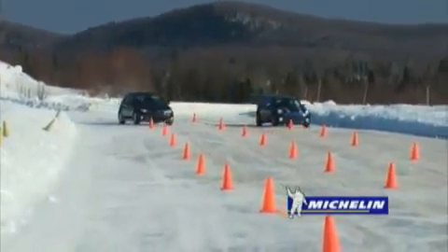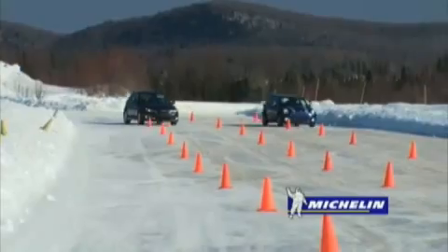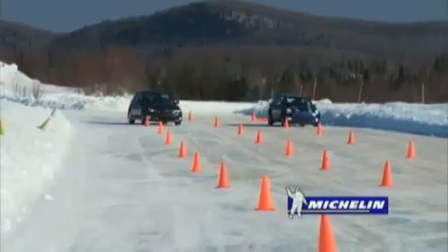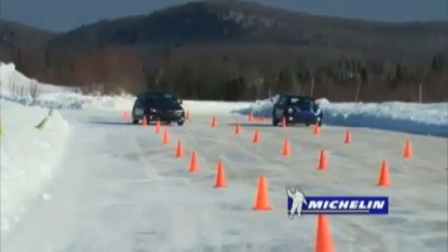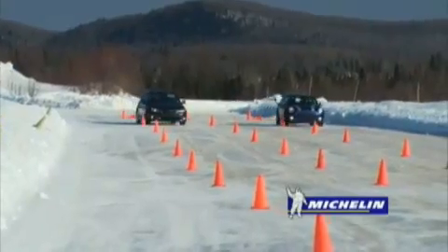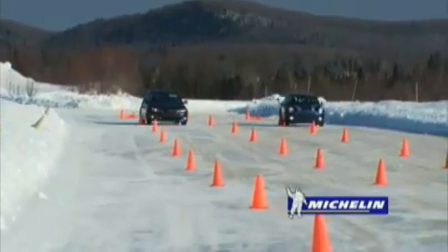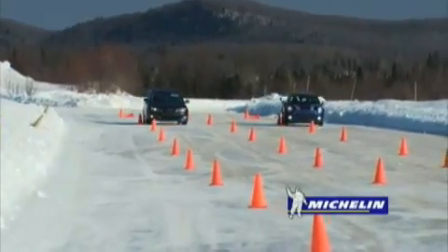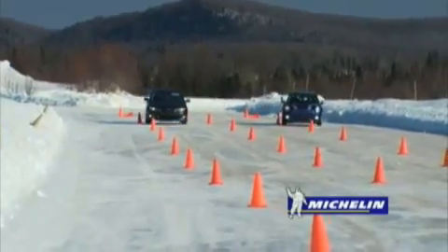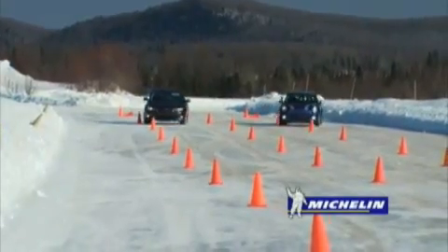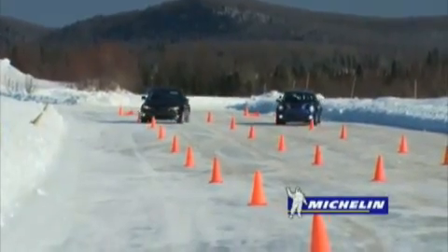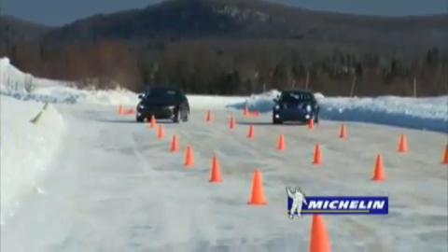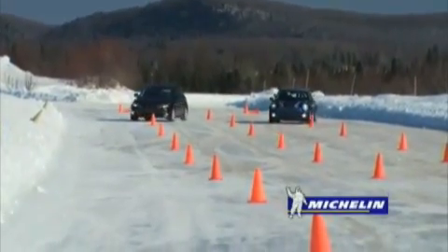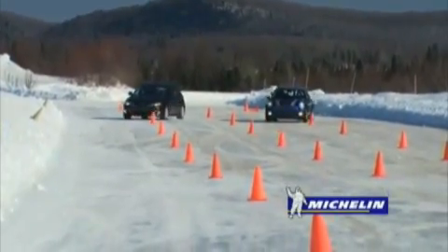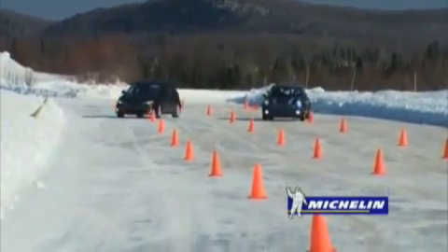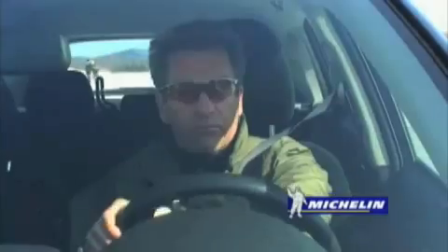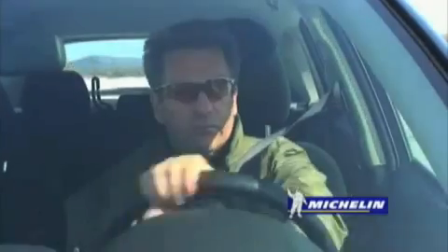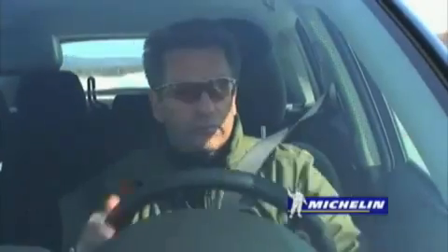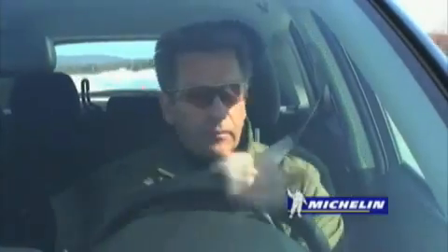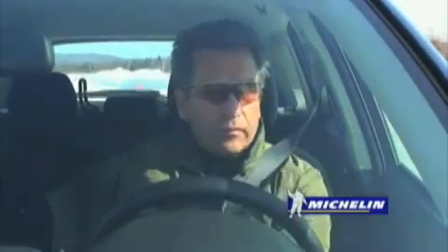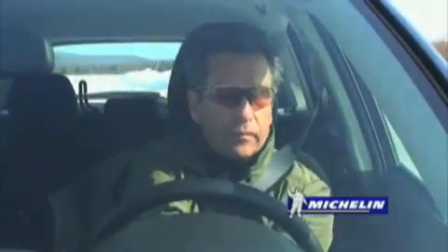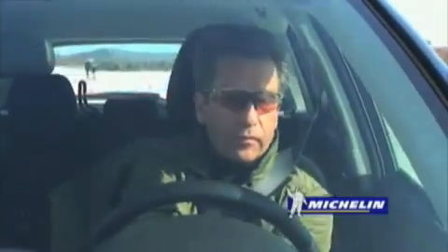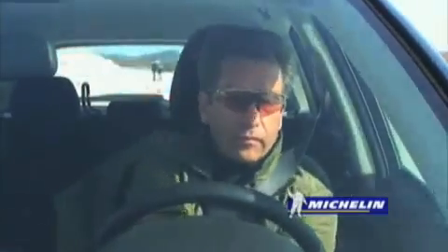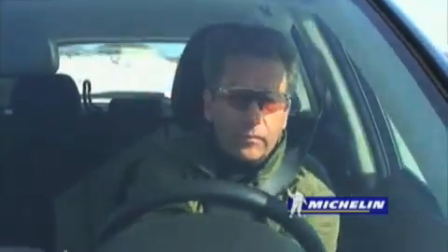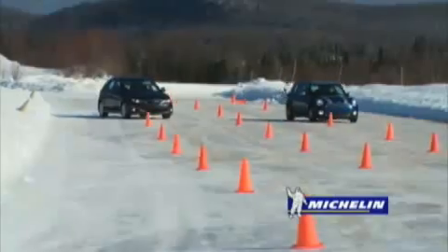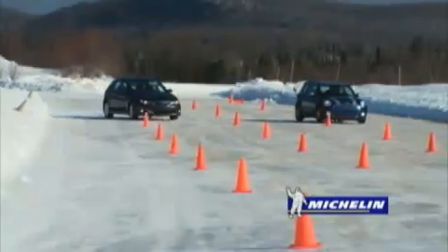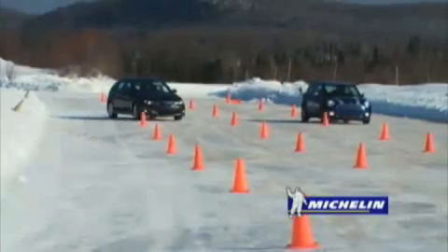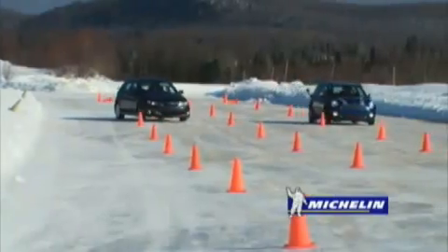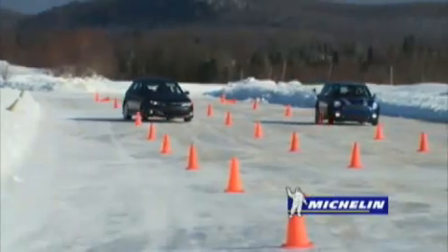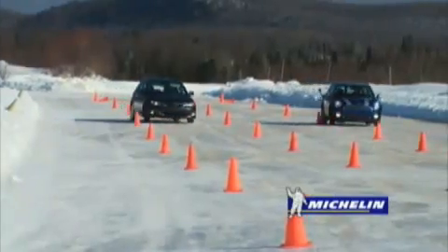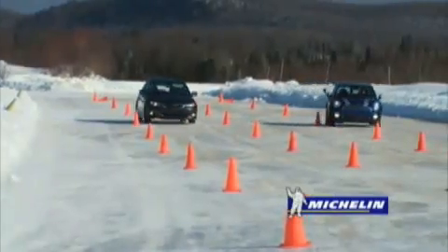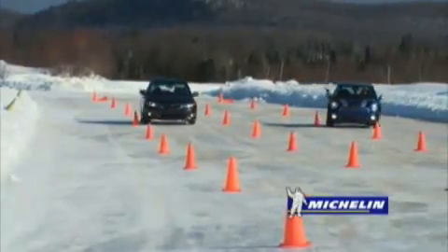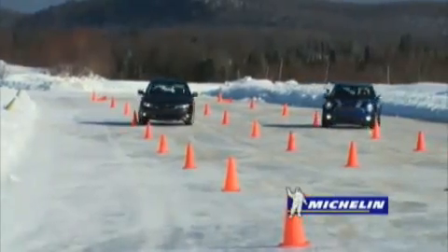We are frequently asked what the advantages of four-wheel drive are during the winter. You're about to see.